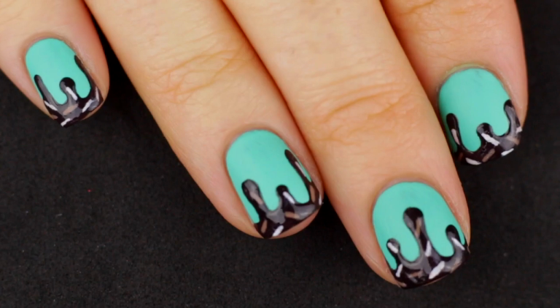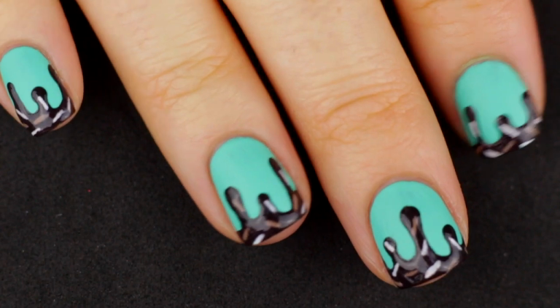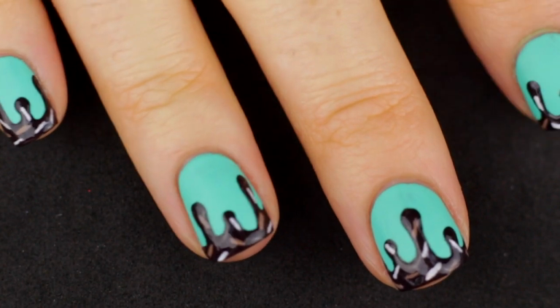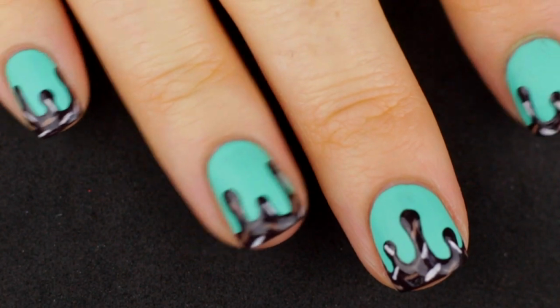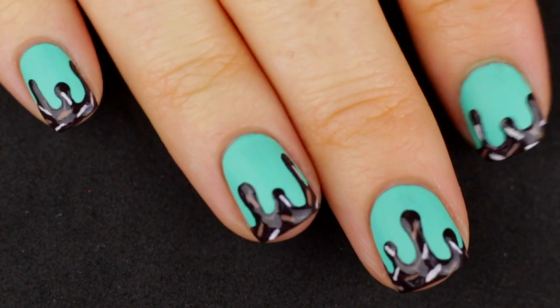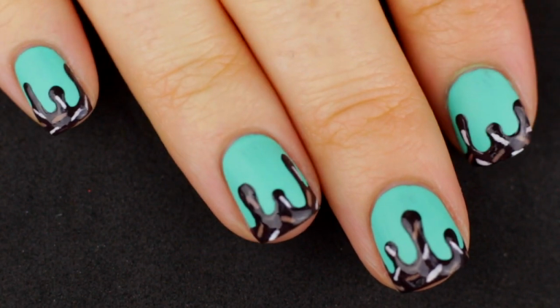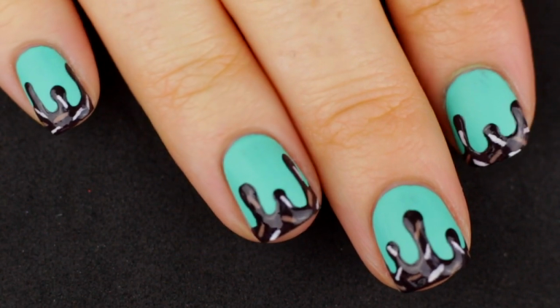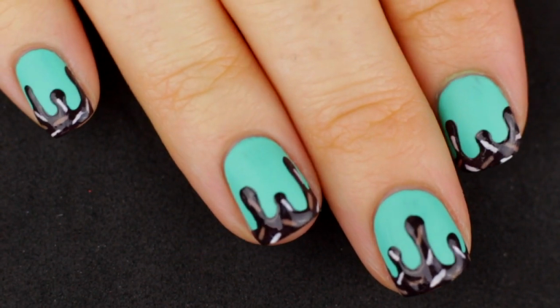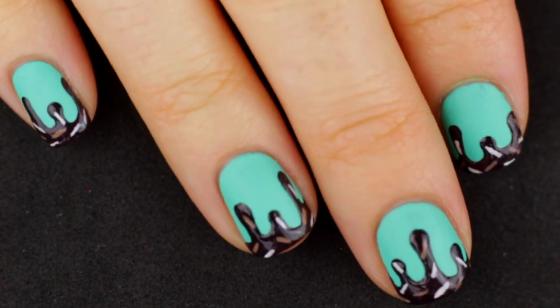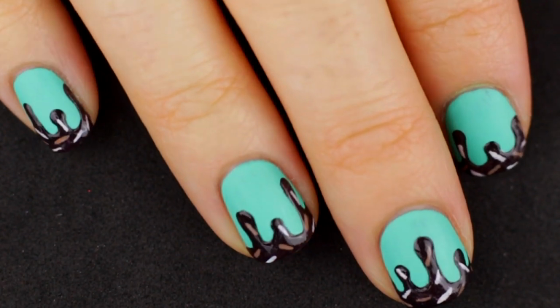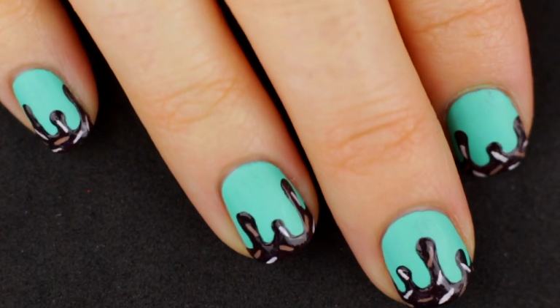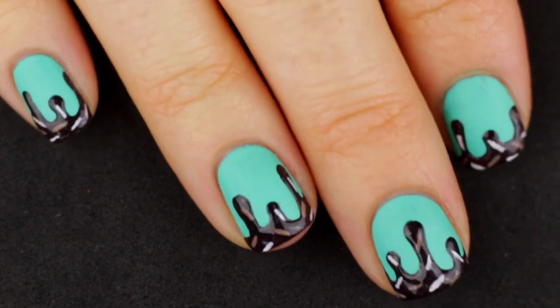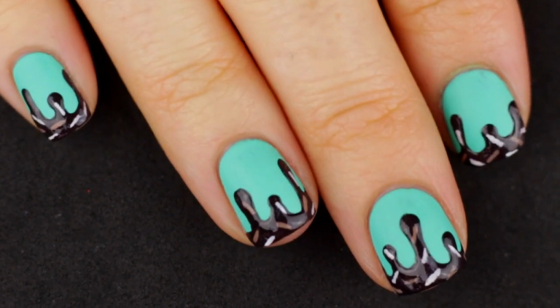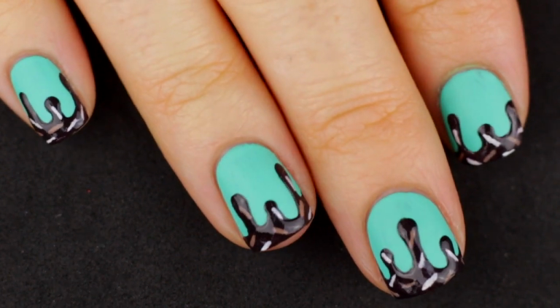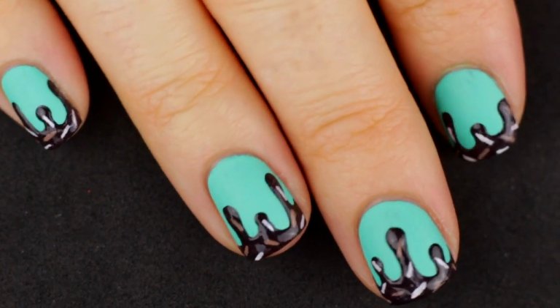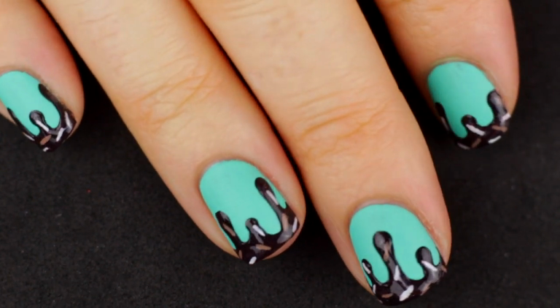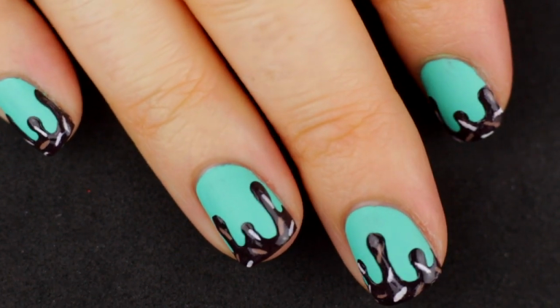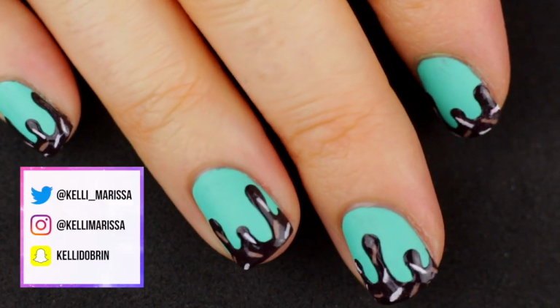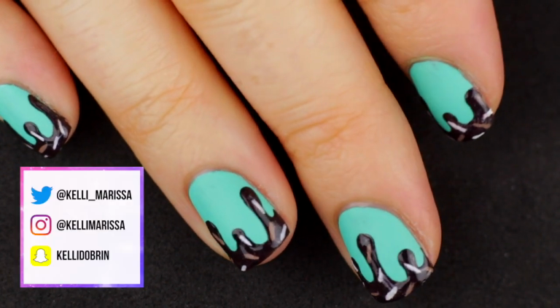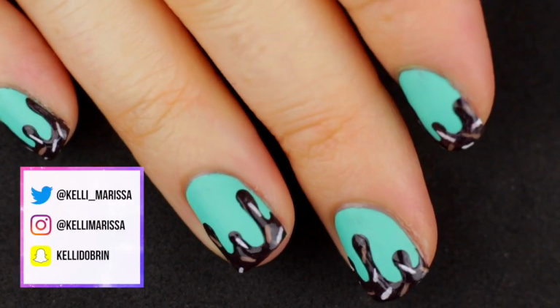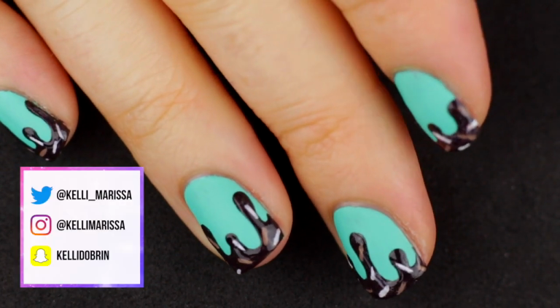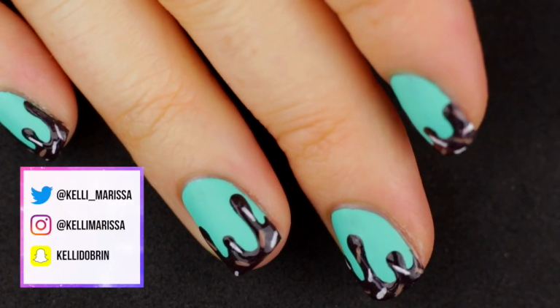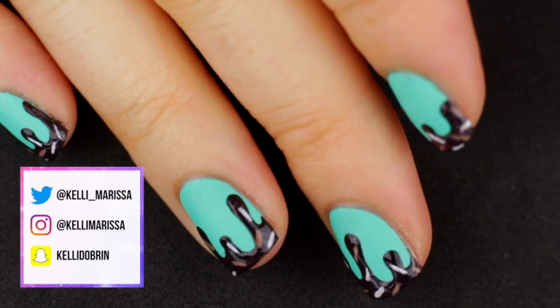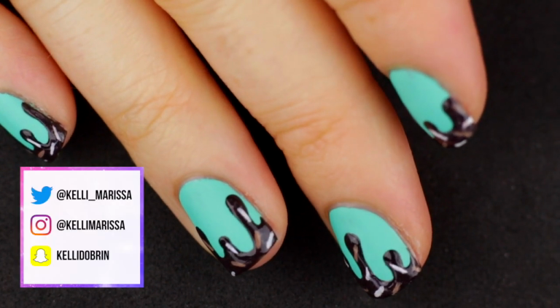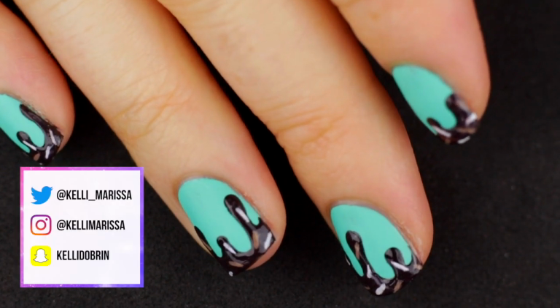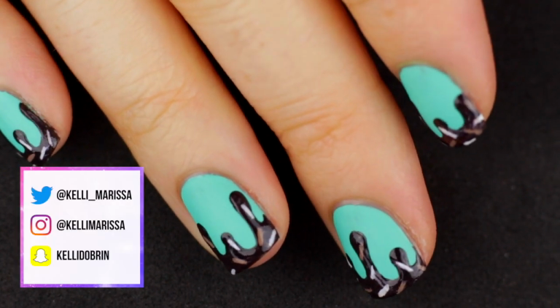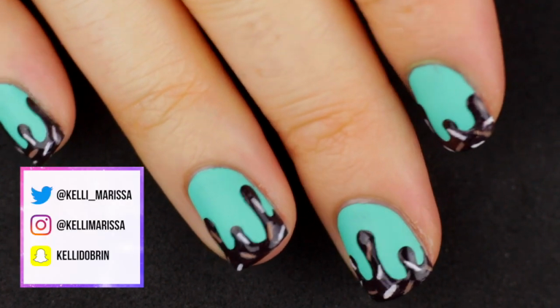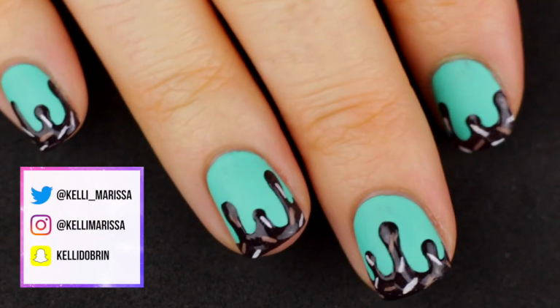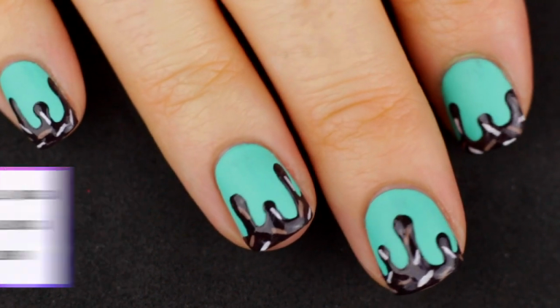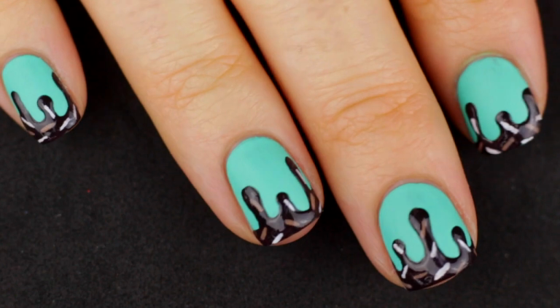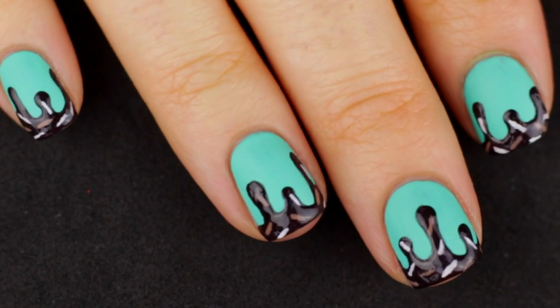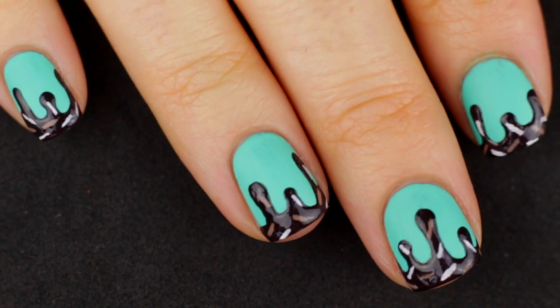What's up guys, it's Kelly and today I have a super fun manicure tutorial to show you. I'm super excited about this.